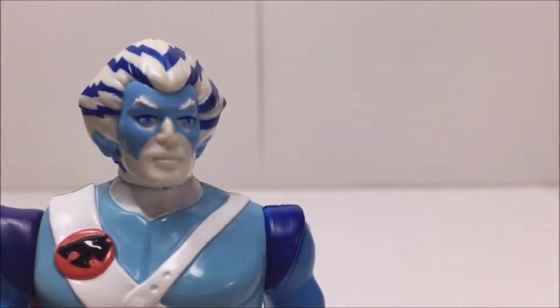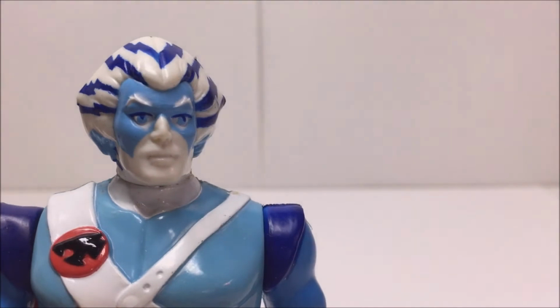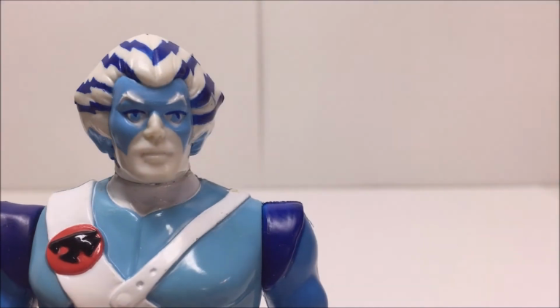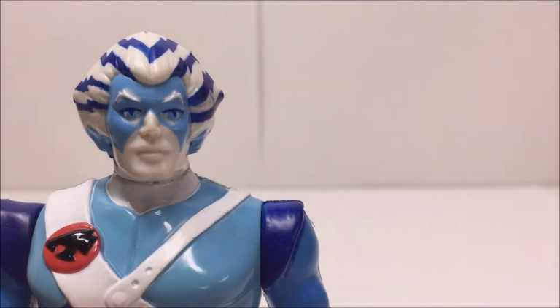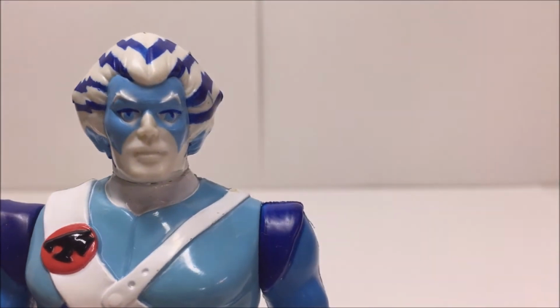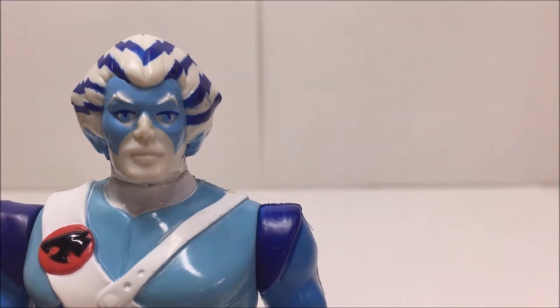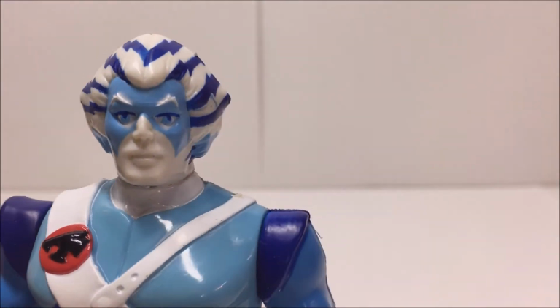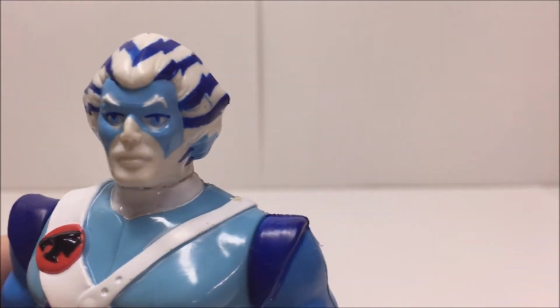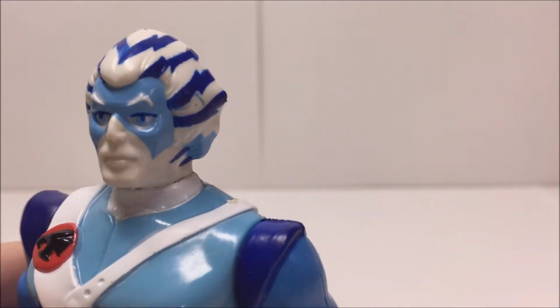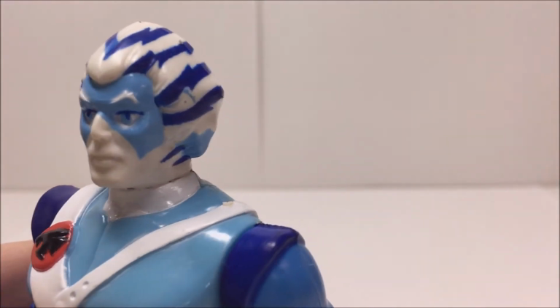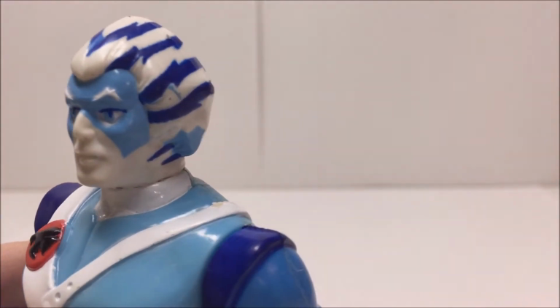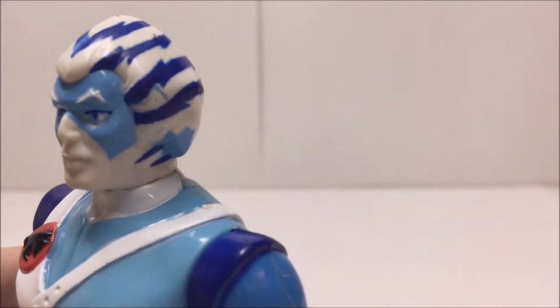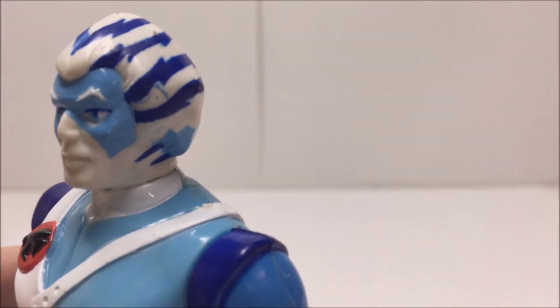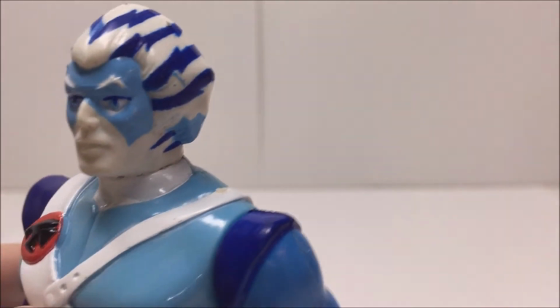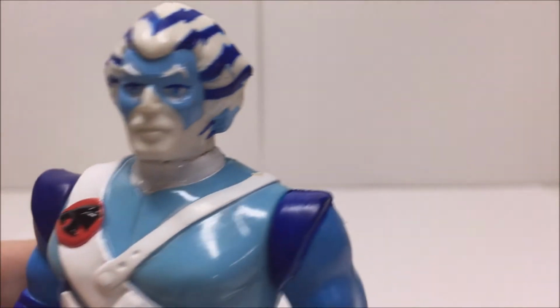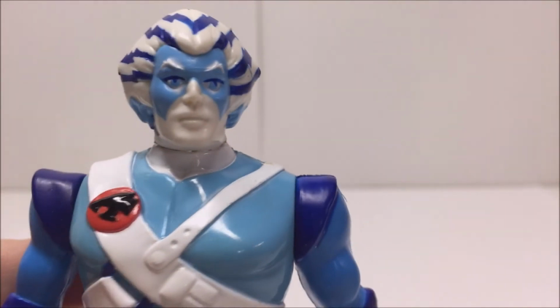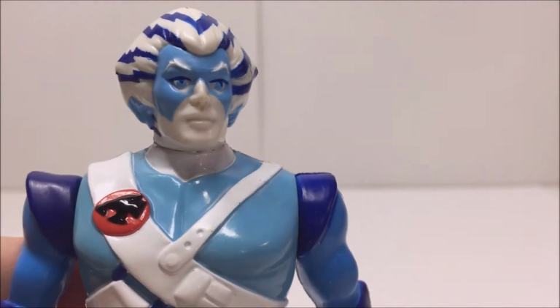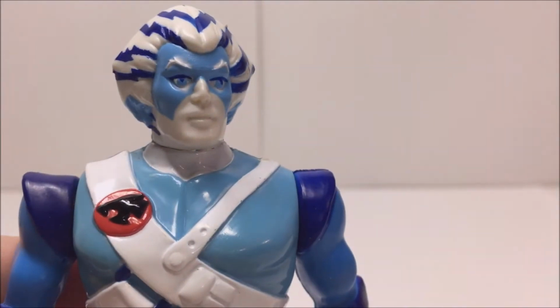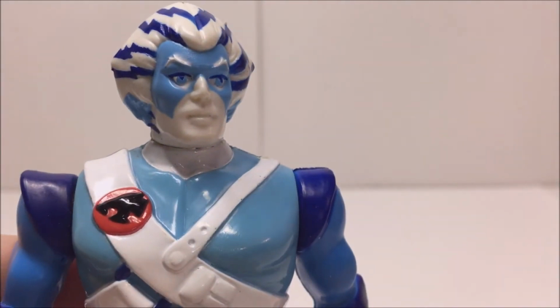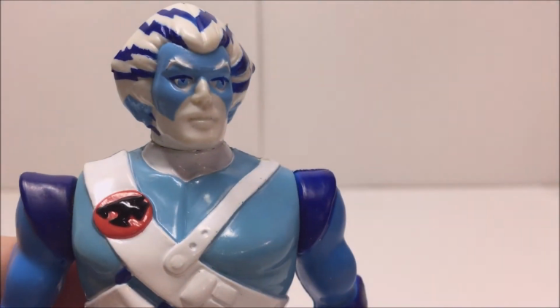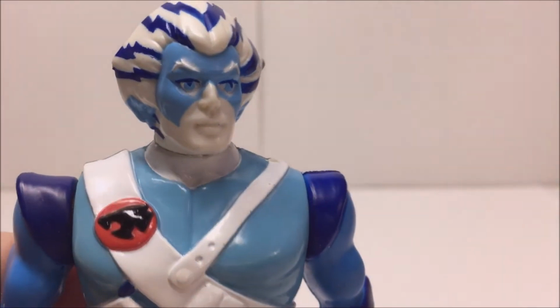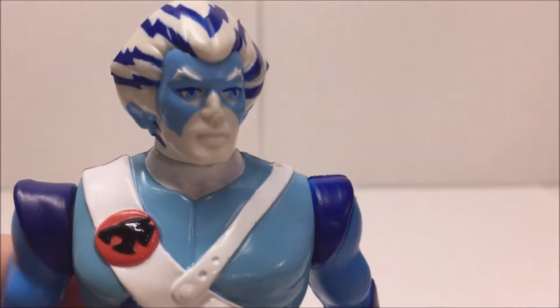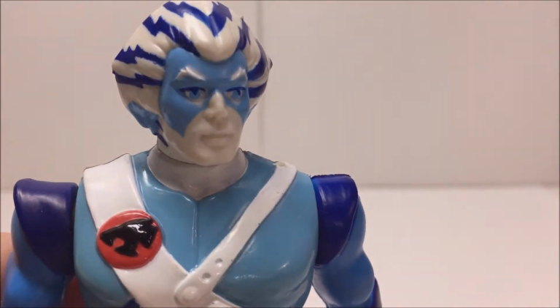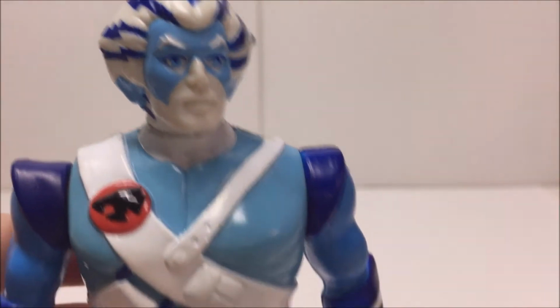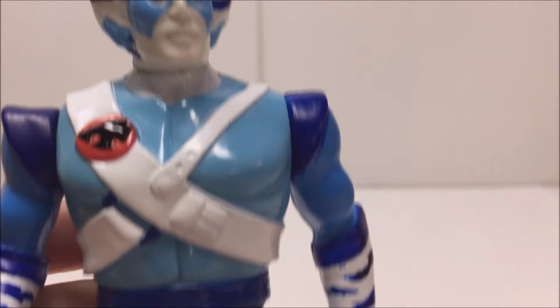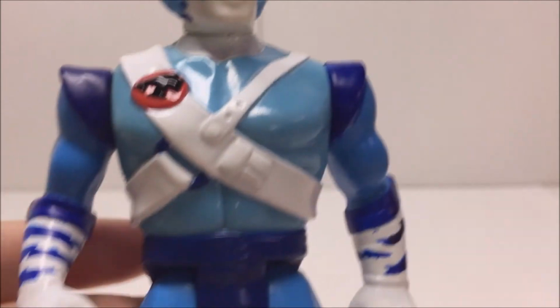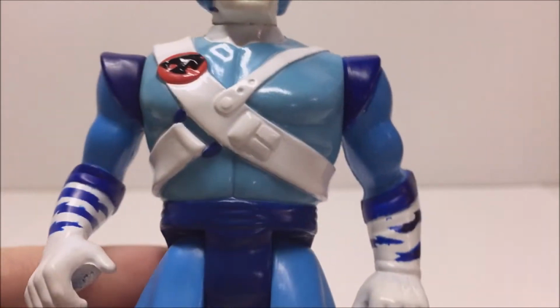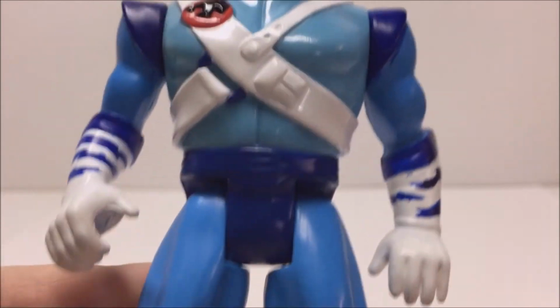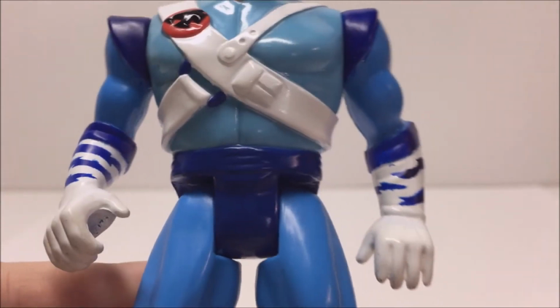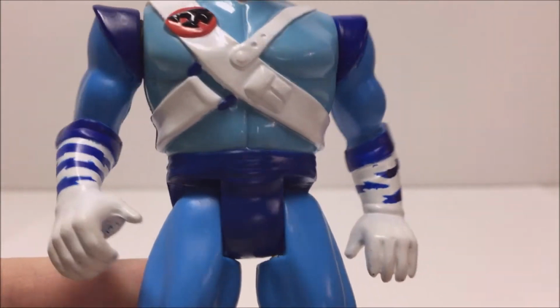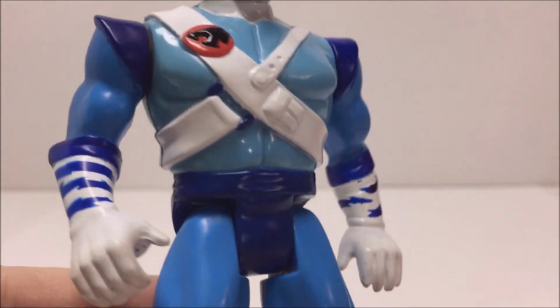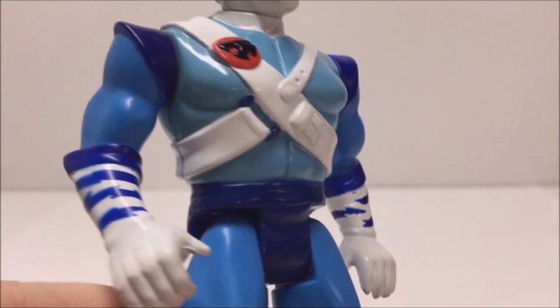Bengali is one of the medium sized Thundercat figures, as he is slightly shorter than Lion-O and has a very similar sculpt to the older version of Tigra.